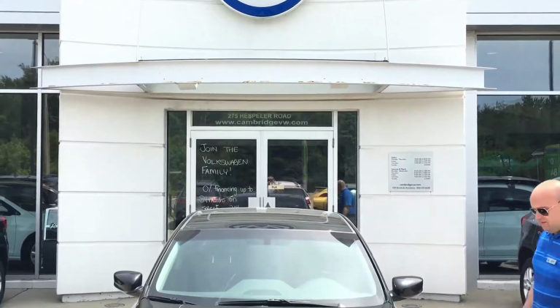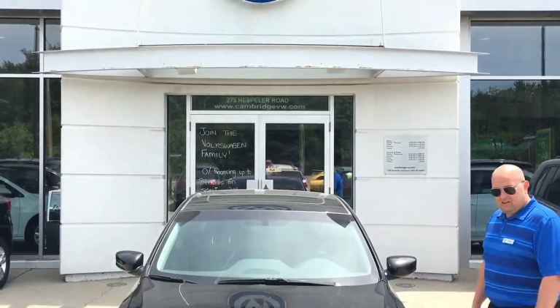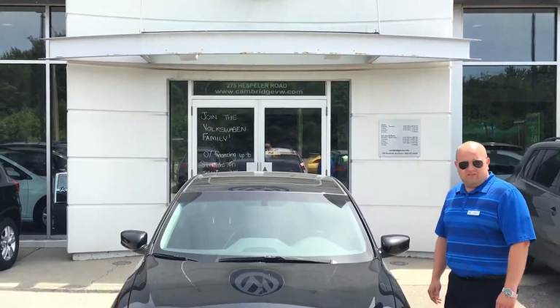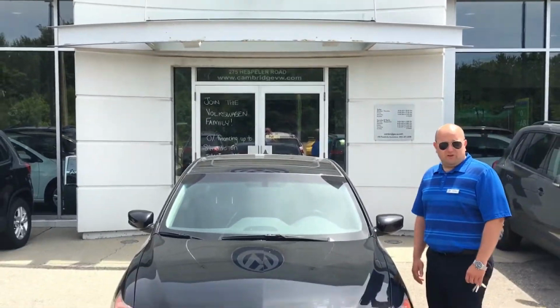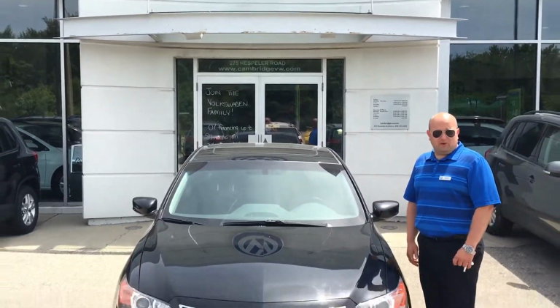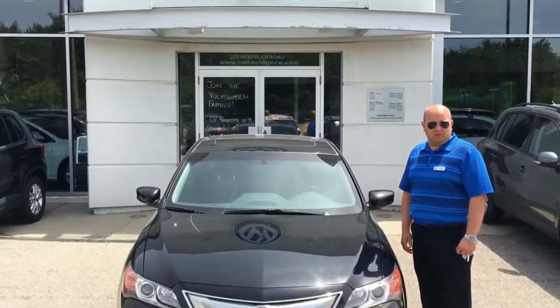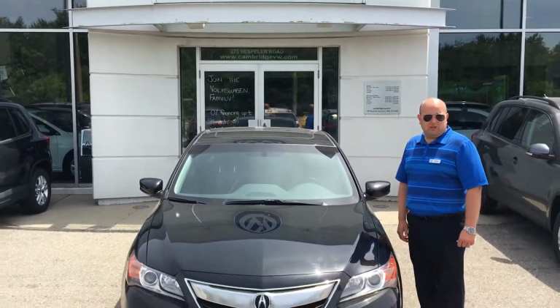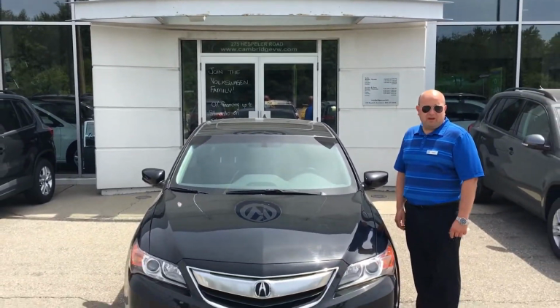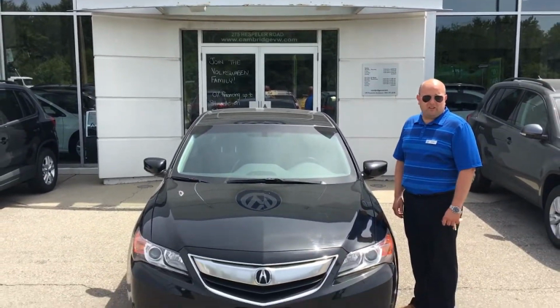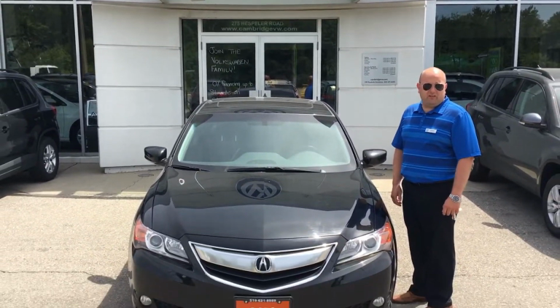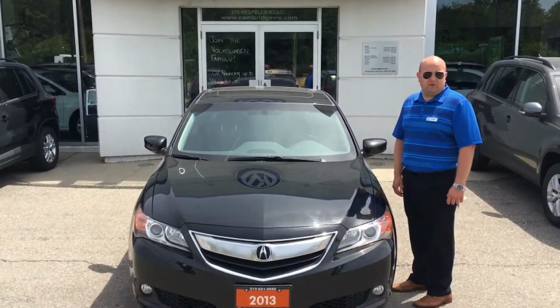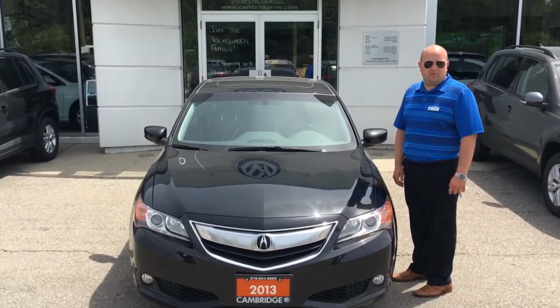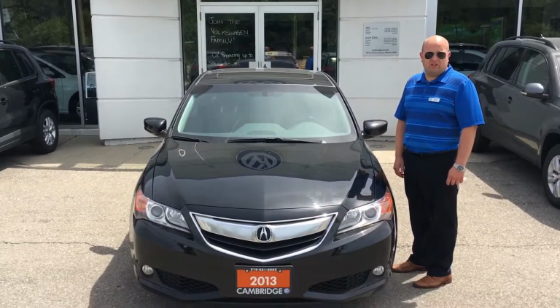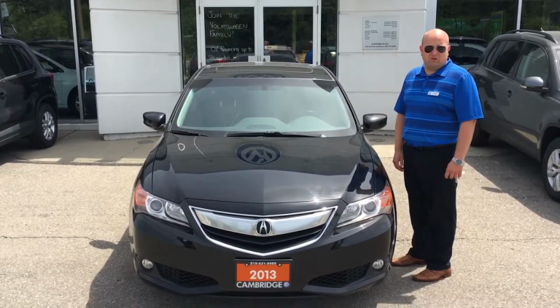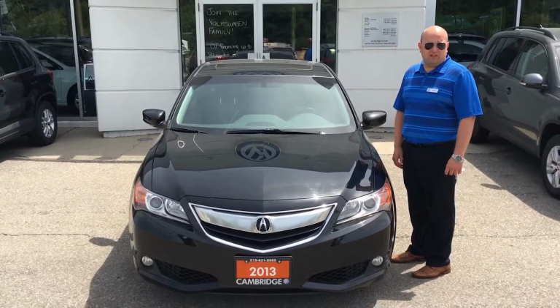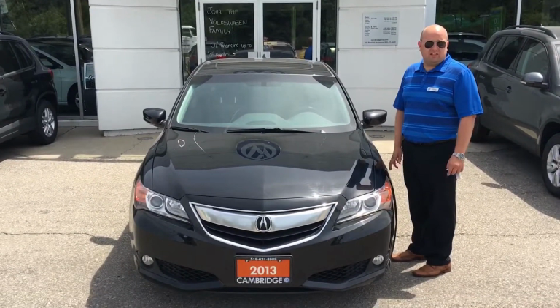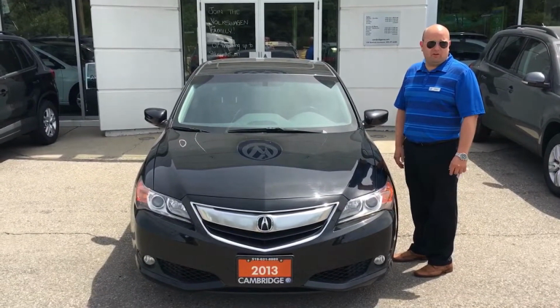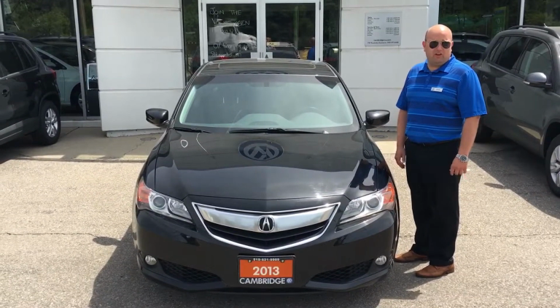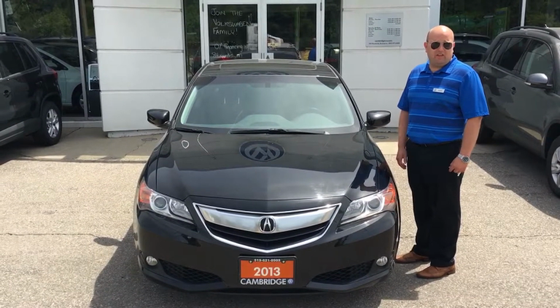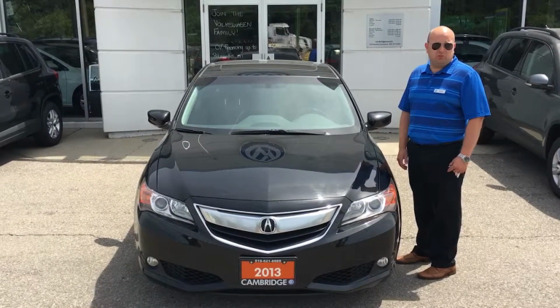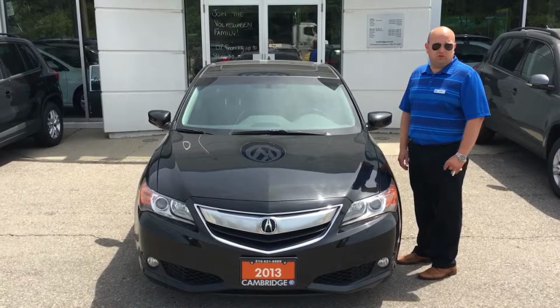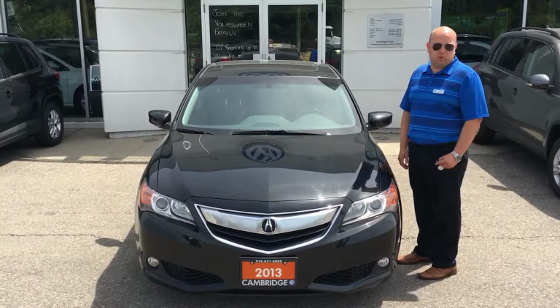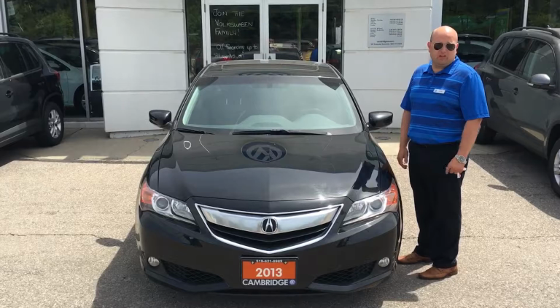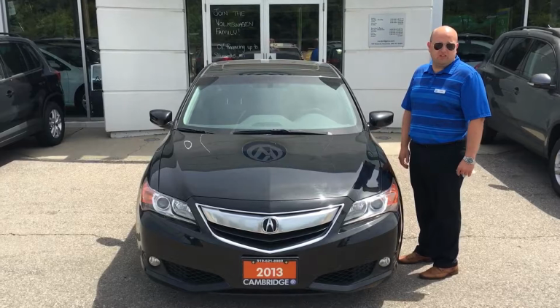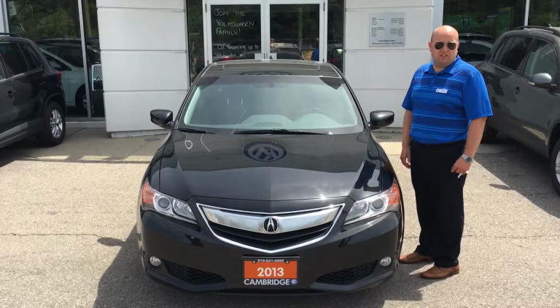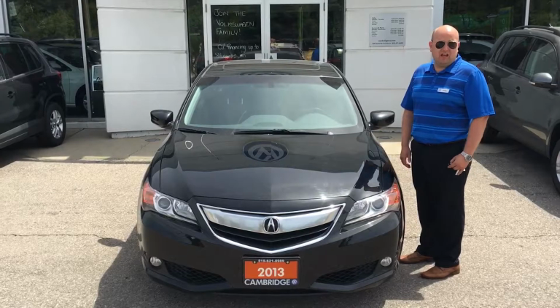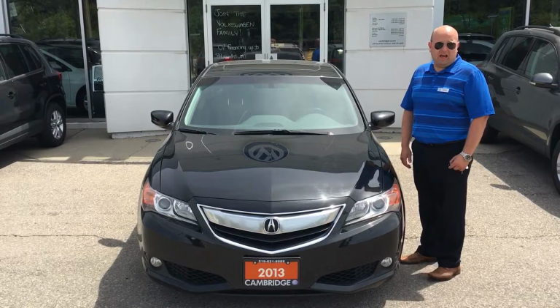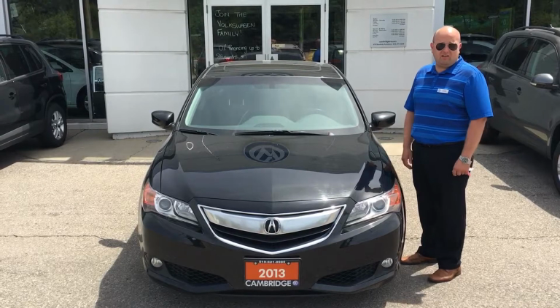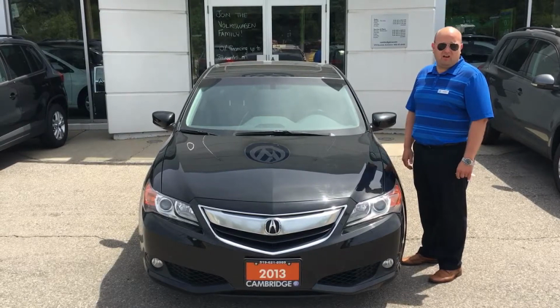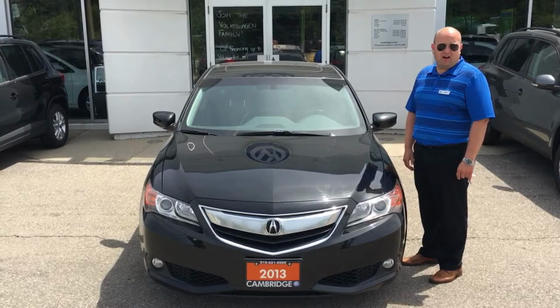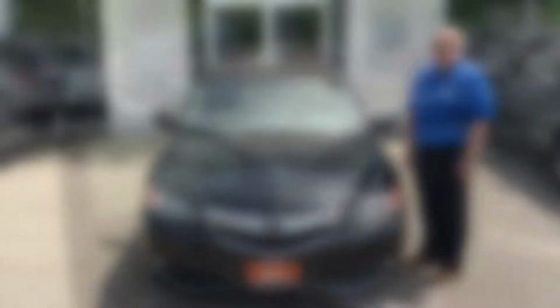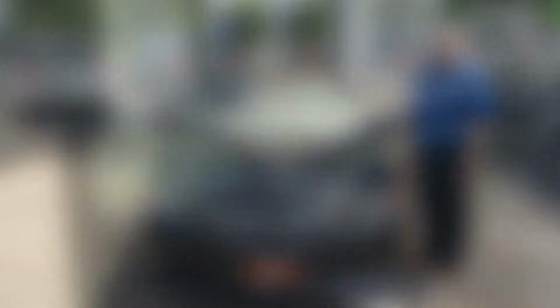Good day folks, welcome to another magical video with Magic Mike, and today we're looking at this beautiful 2013 Acura ILX.